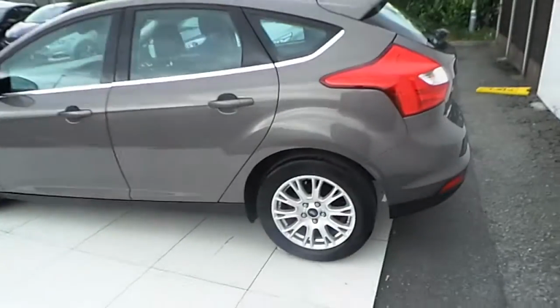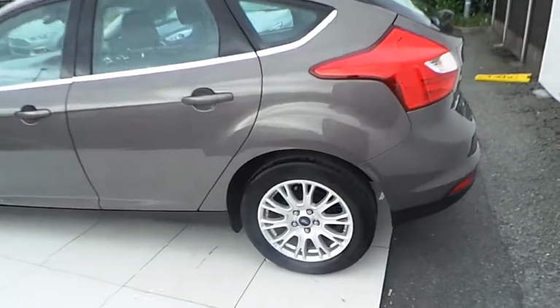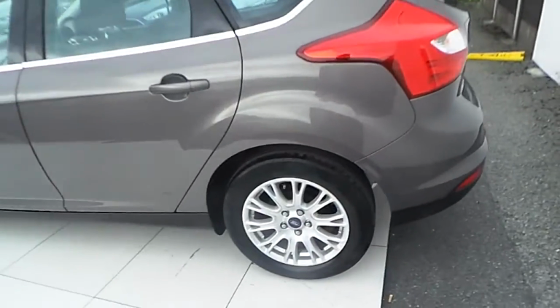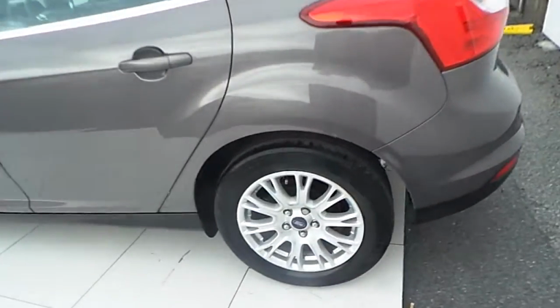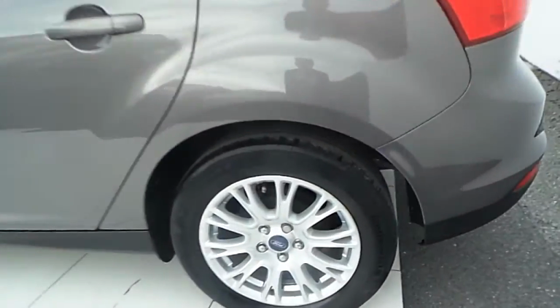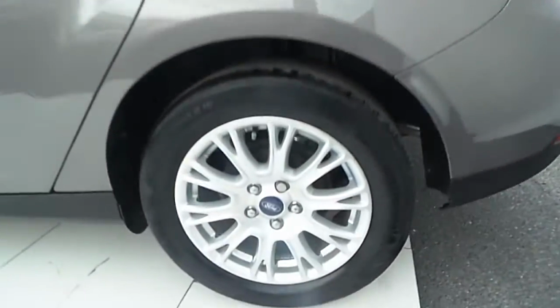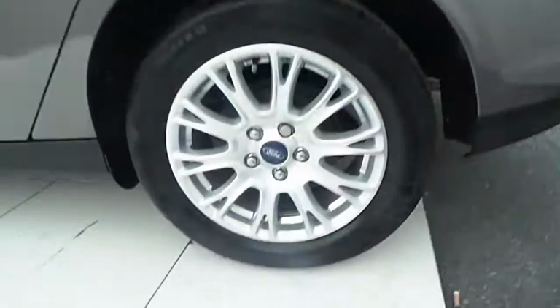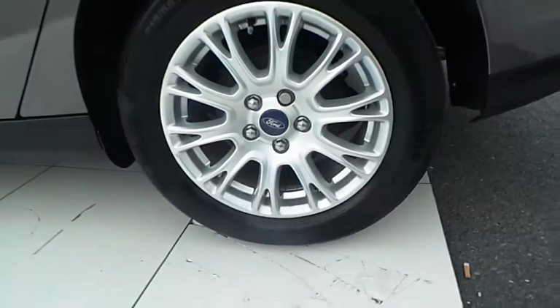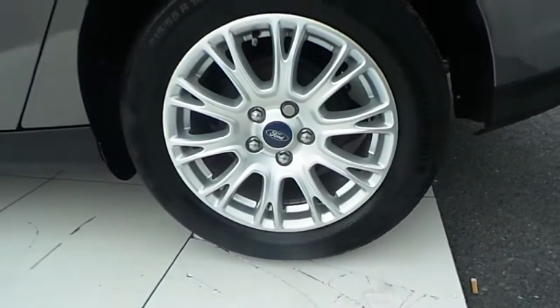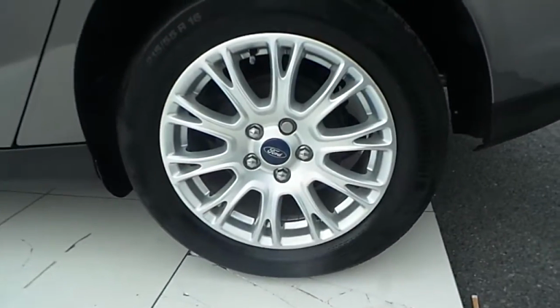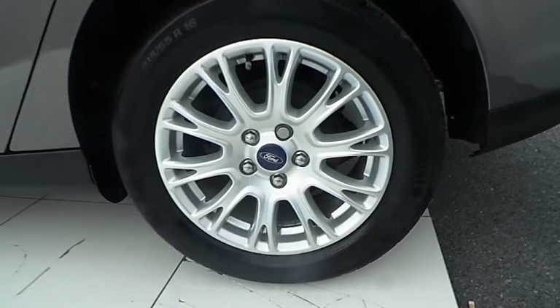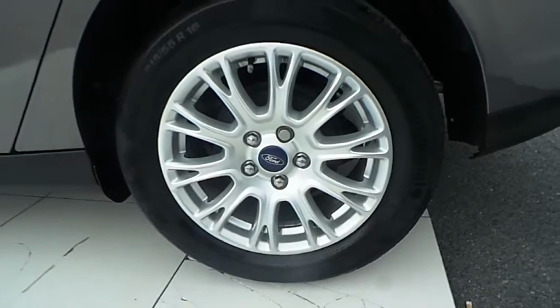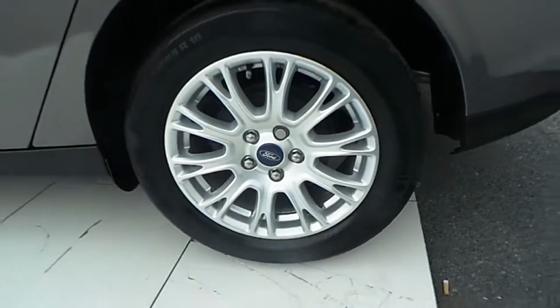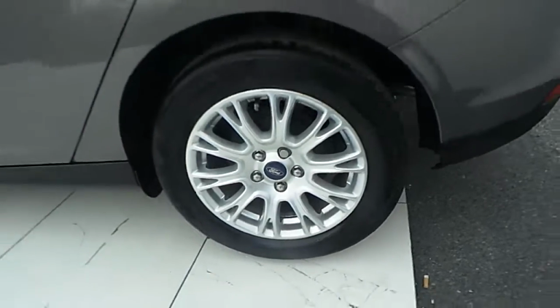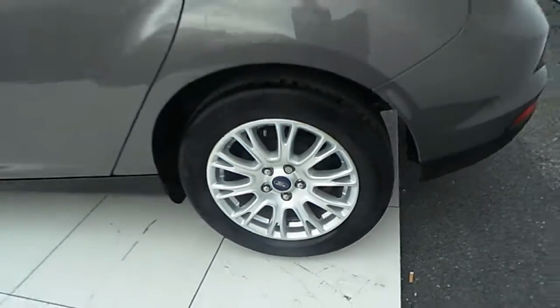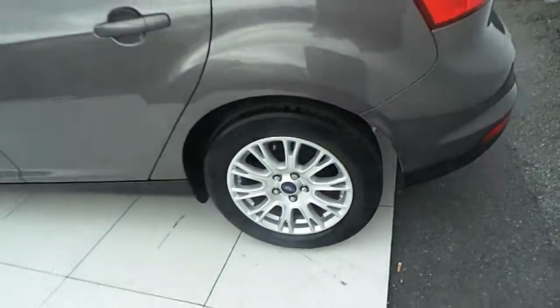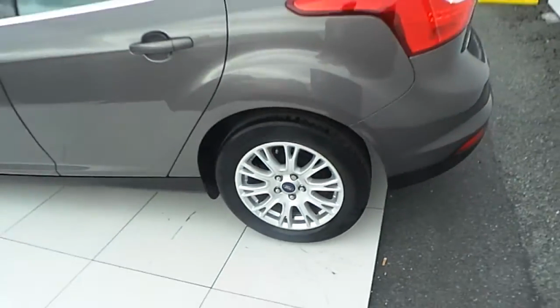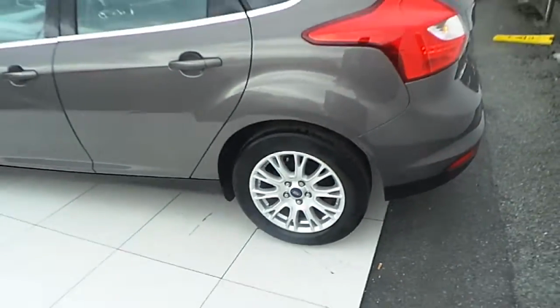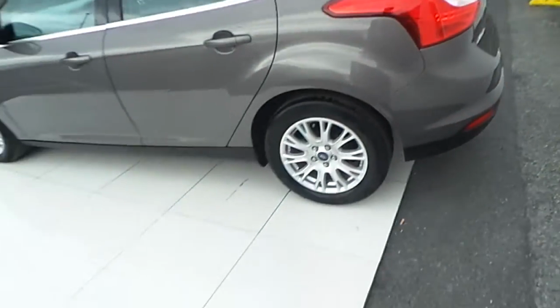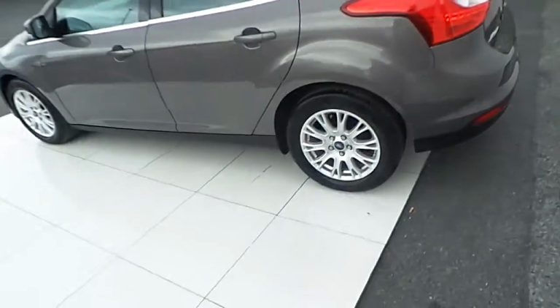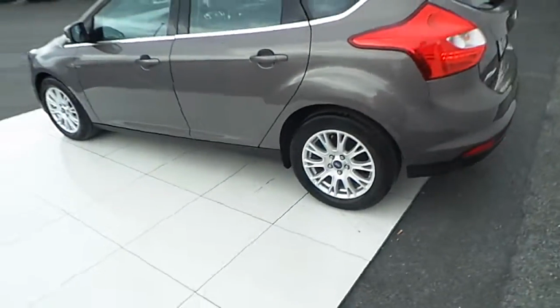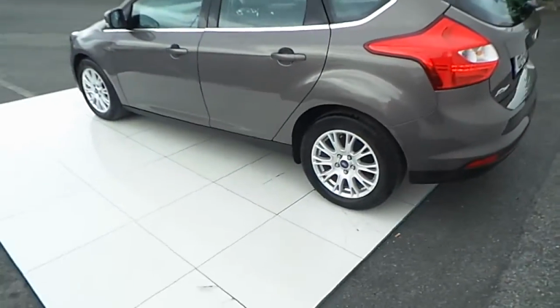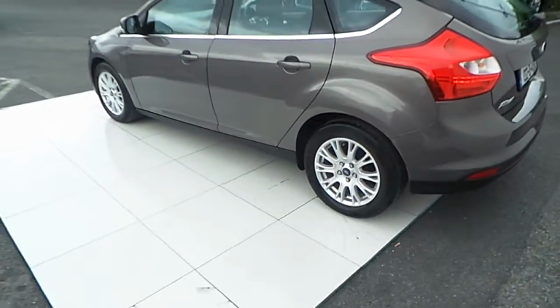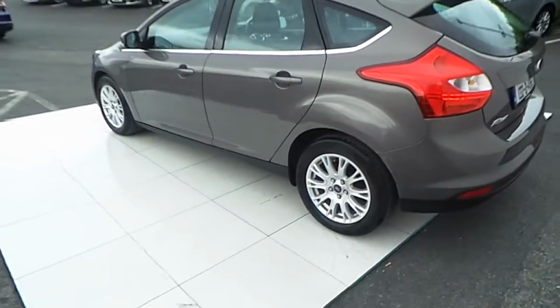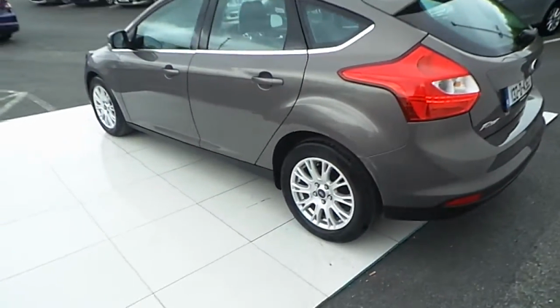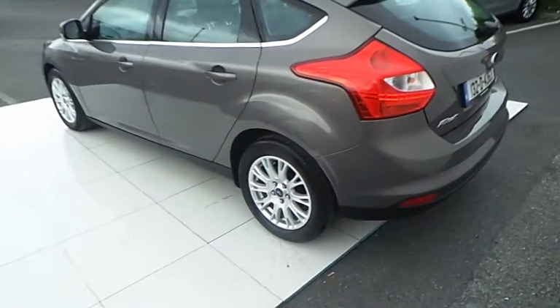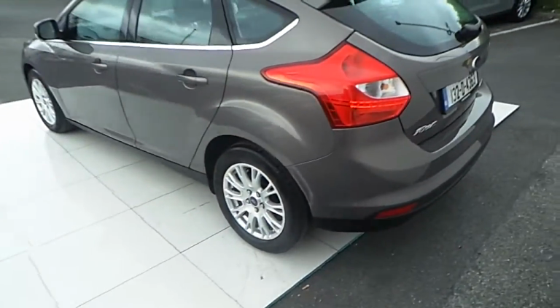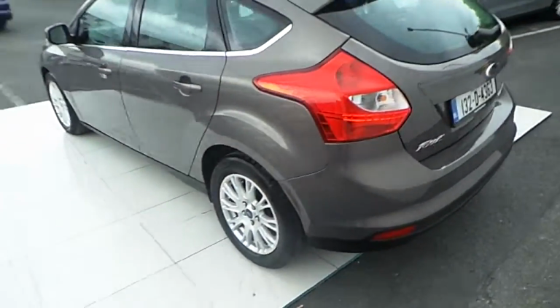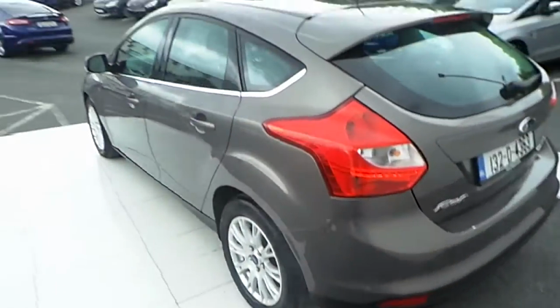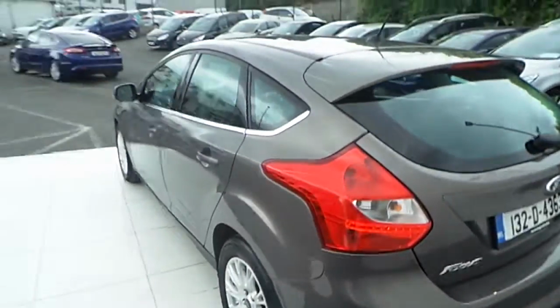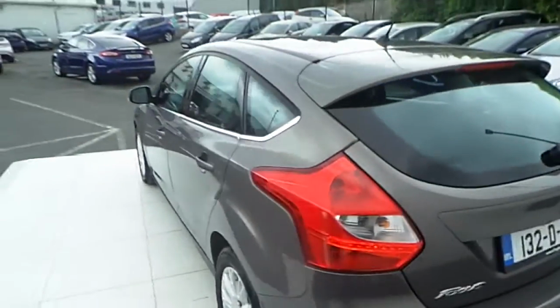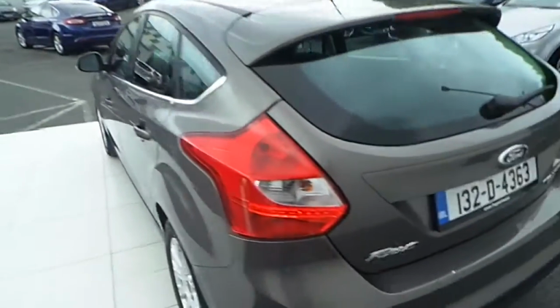Beautiful alloy wheels. To the rear of the car now — rear spoiler.